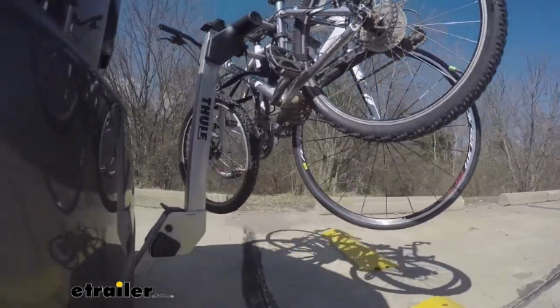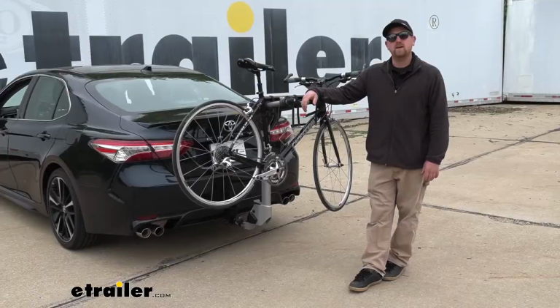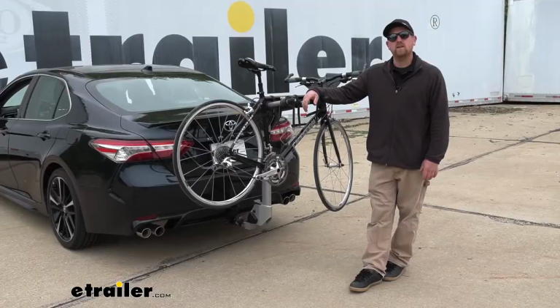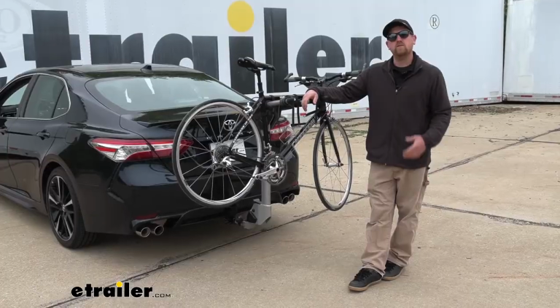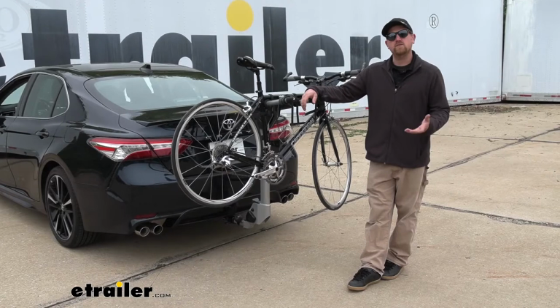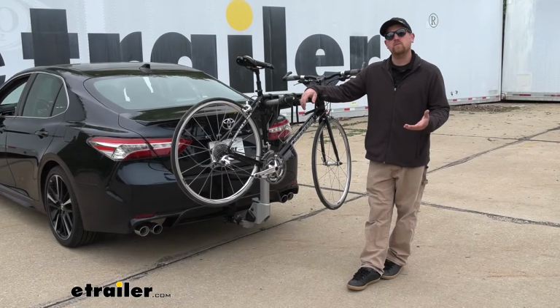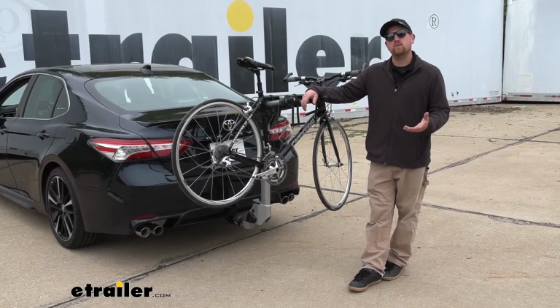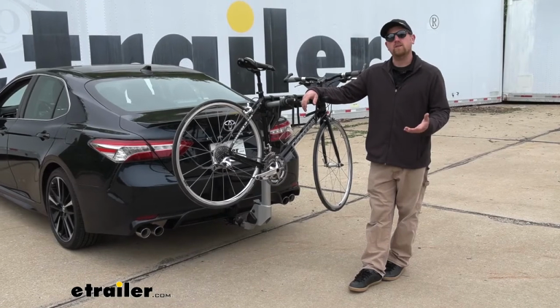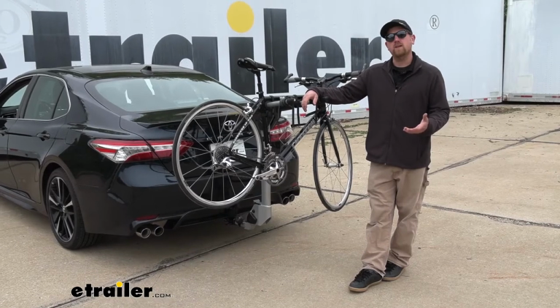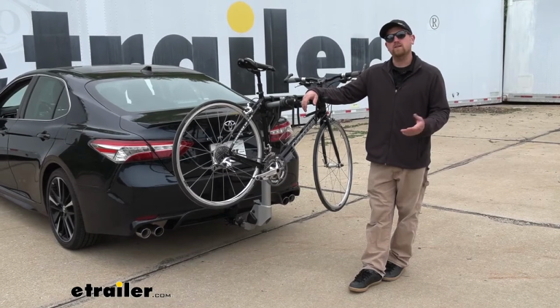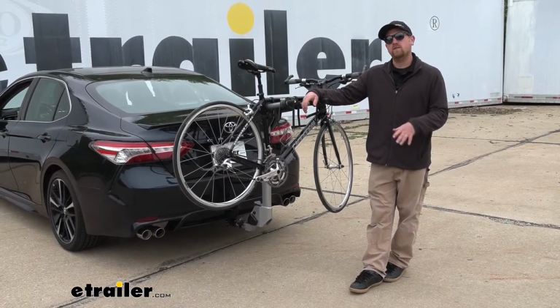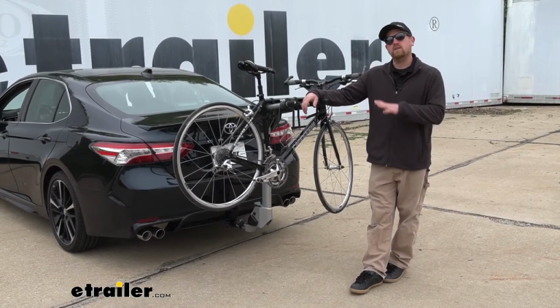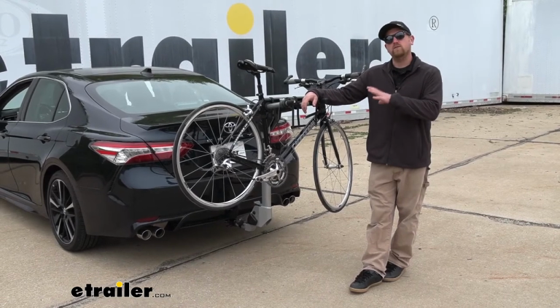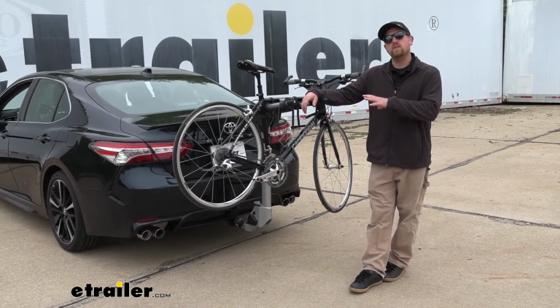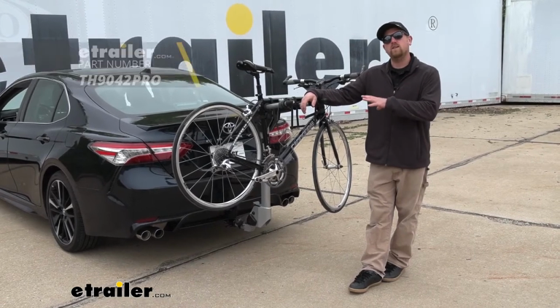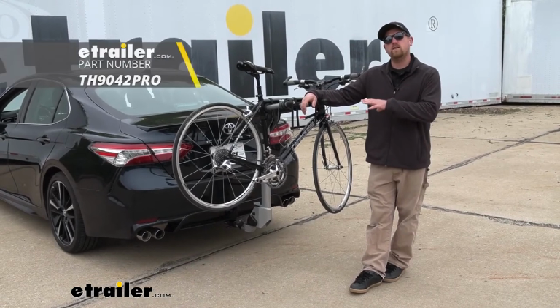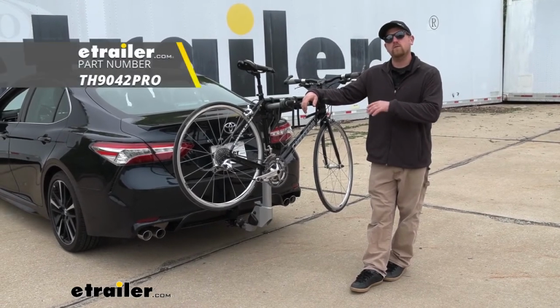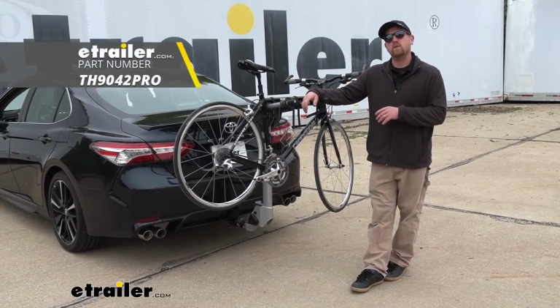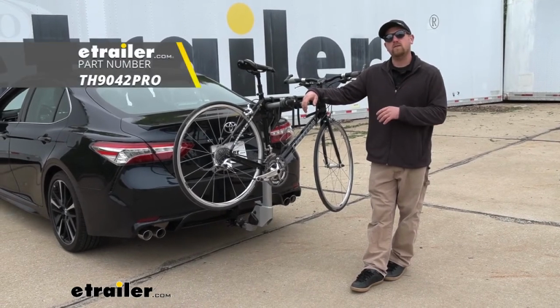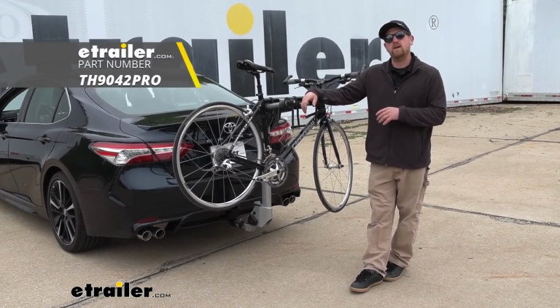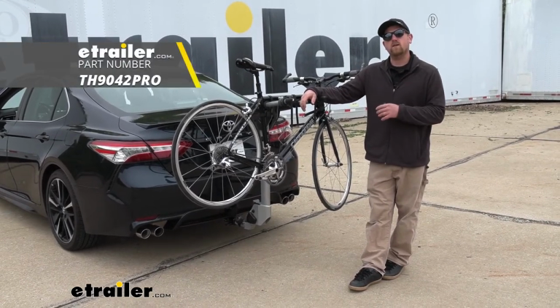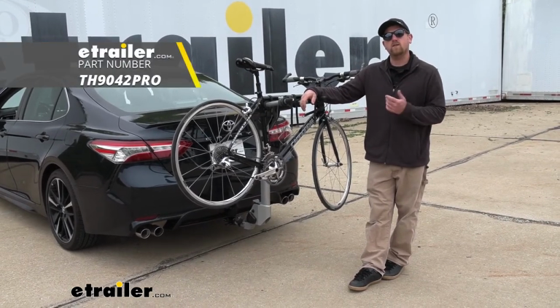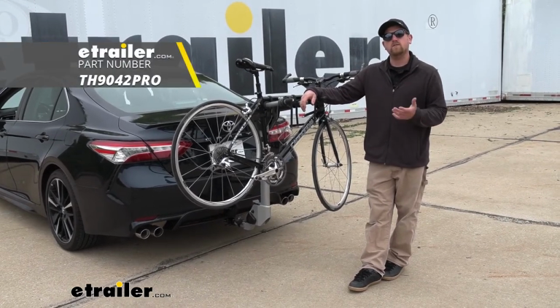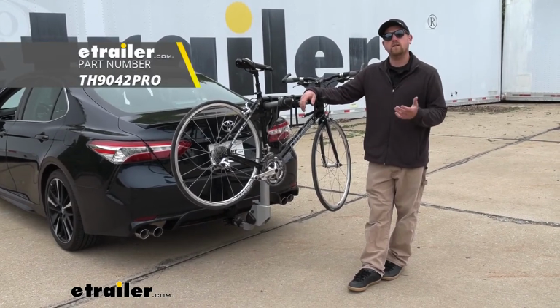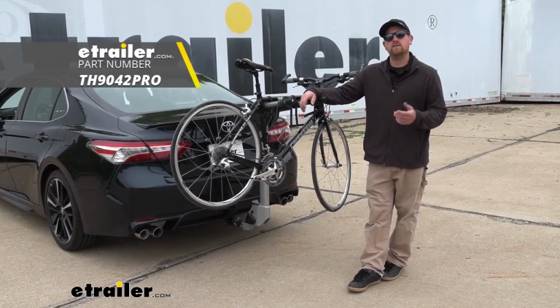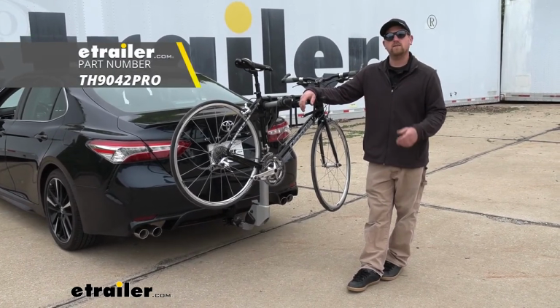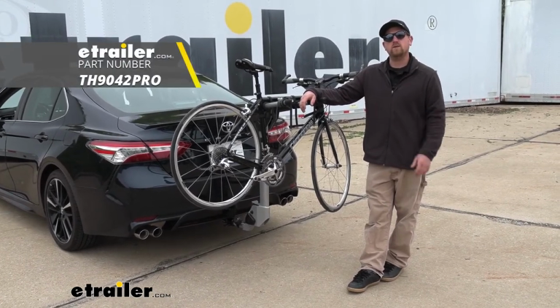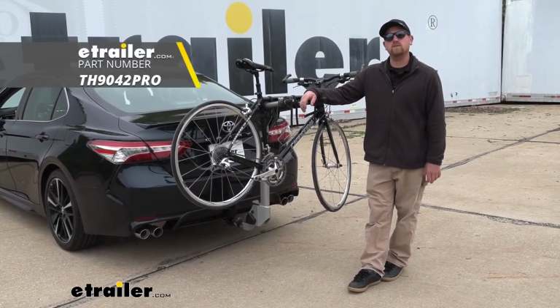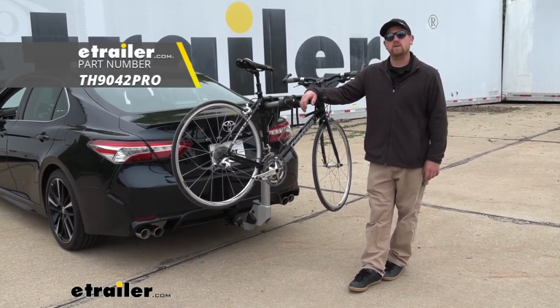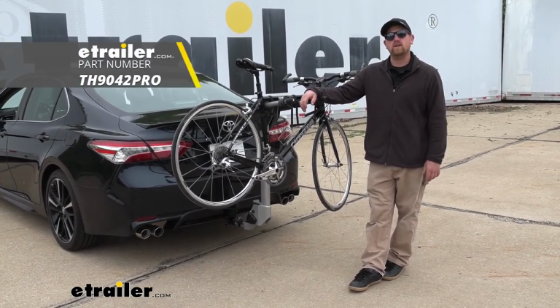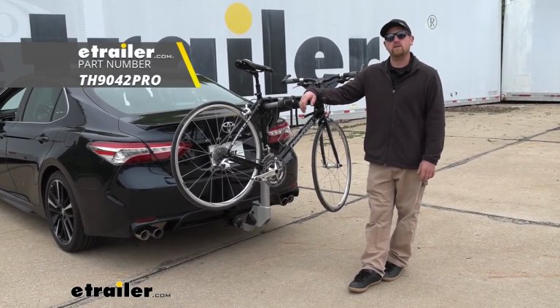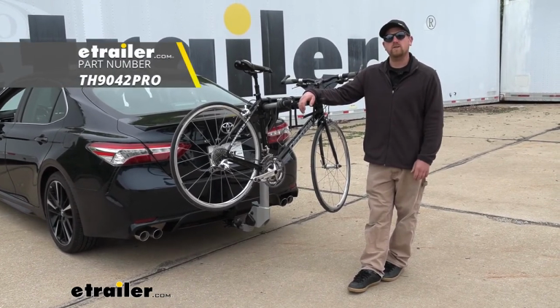And that'll finish up our look at the Thule Helium Pro bike rack on our 2020 Toyota Camry.